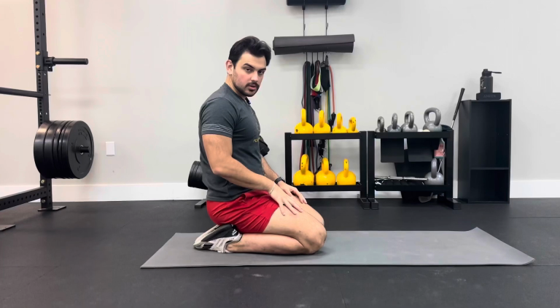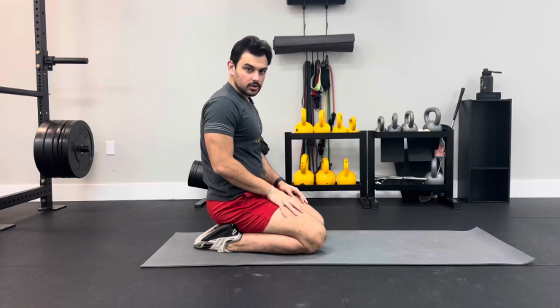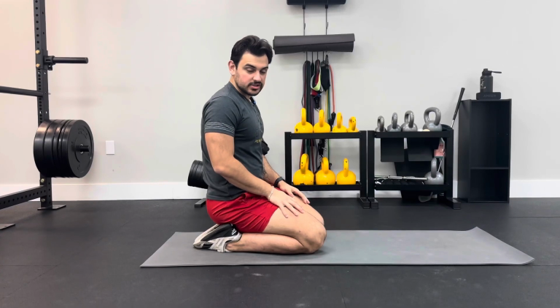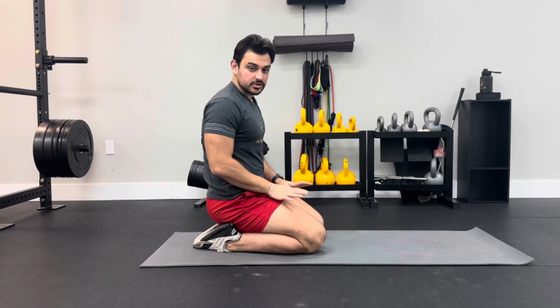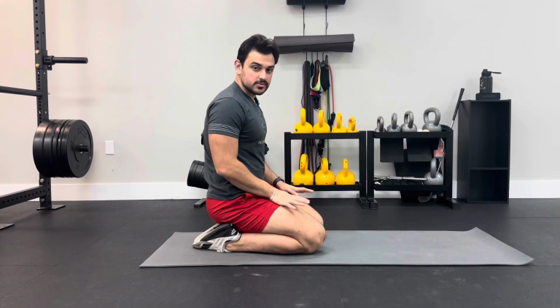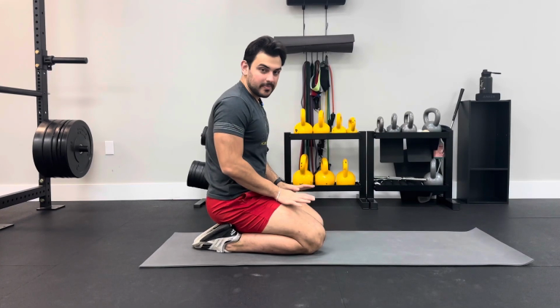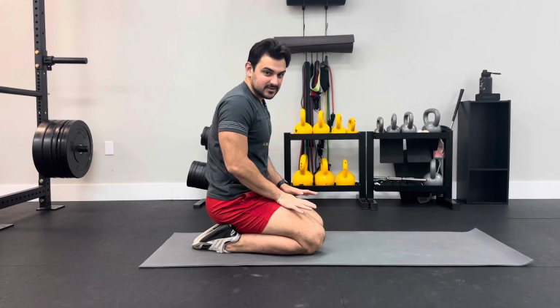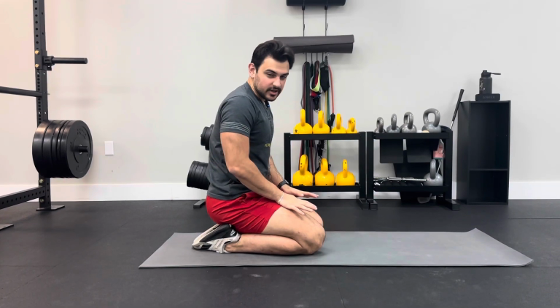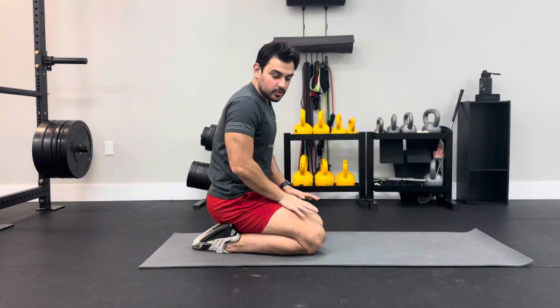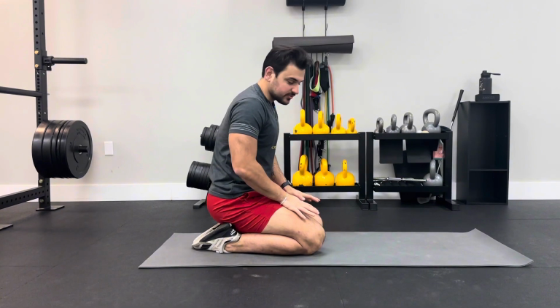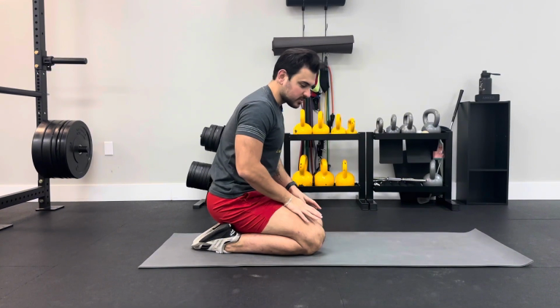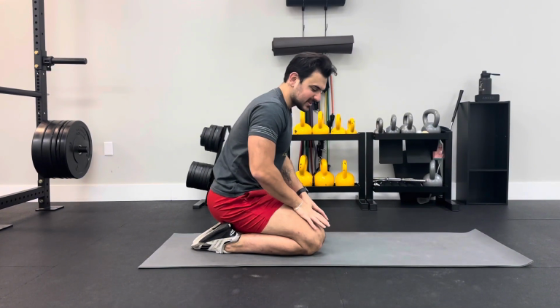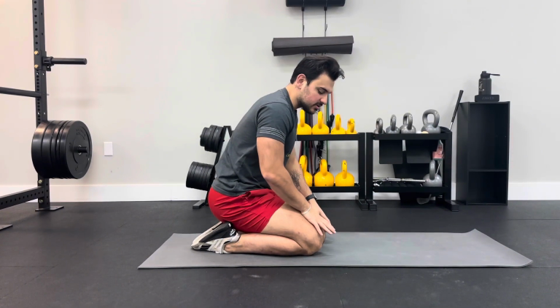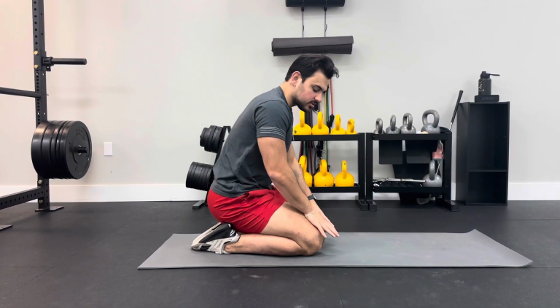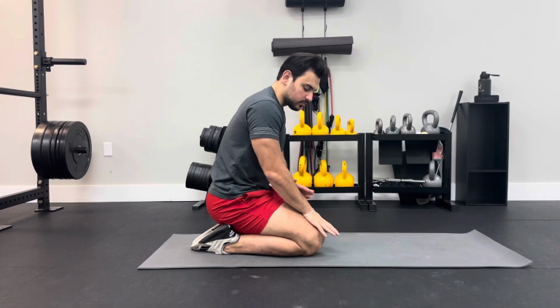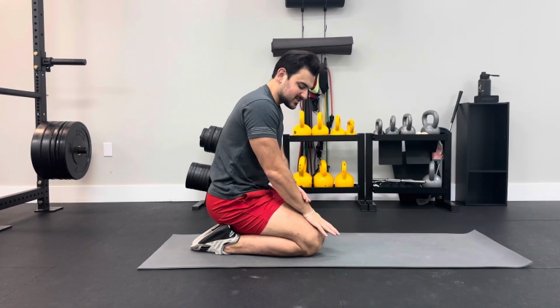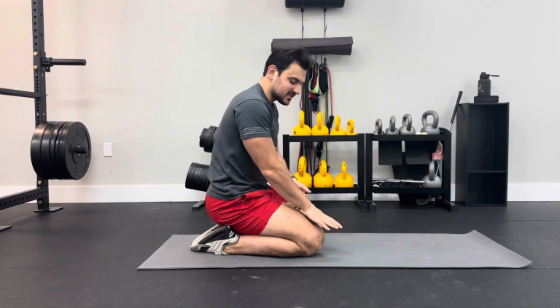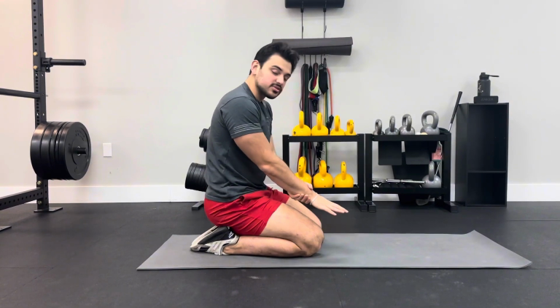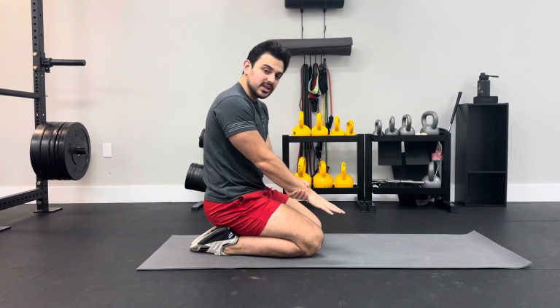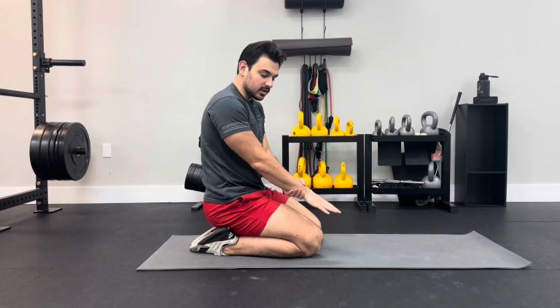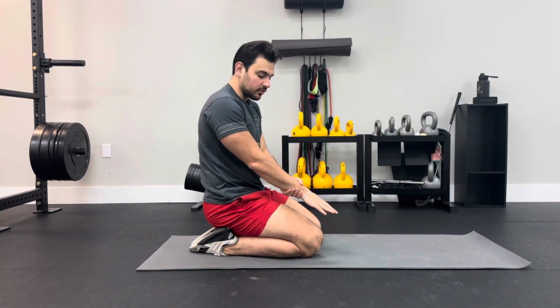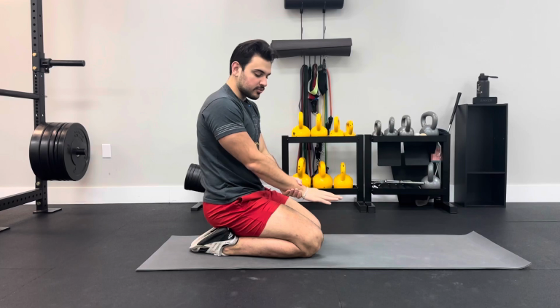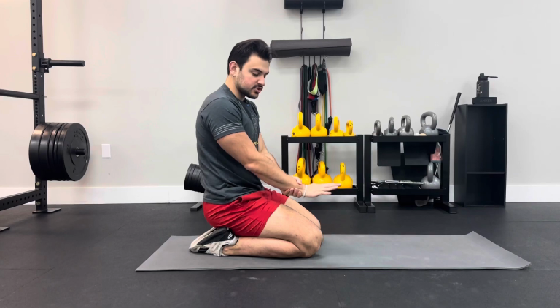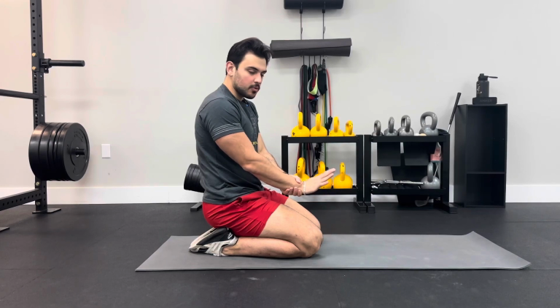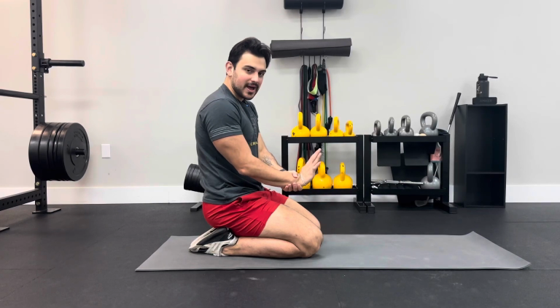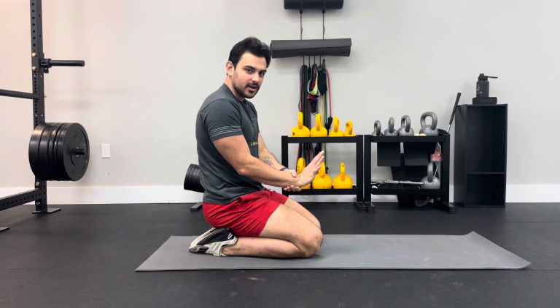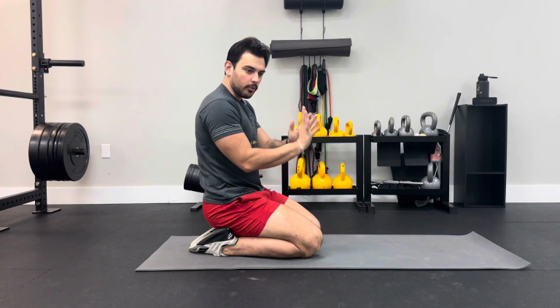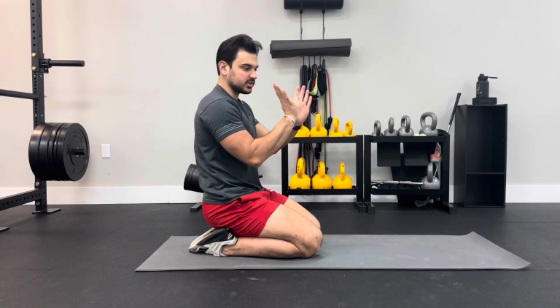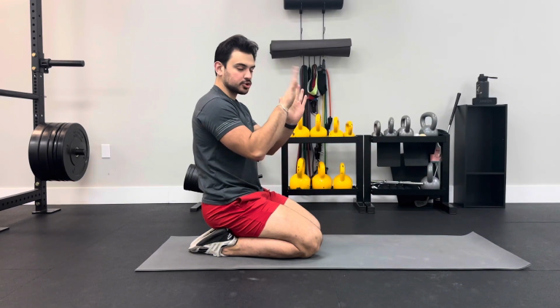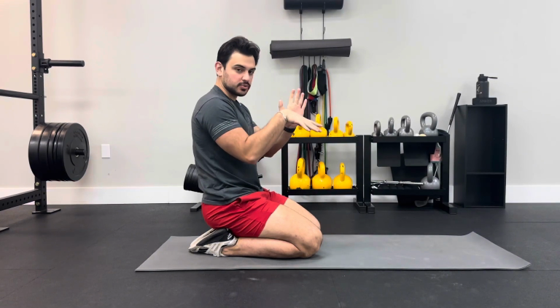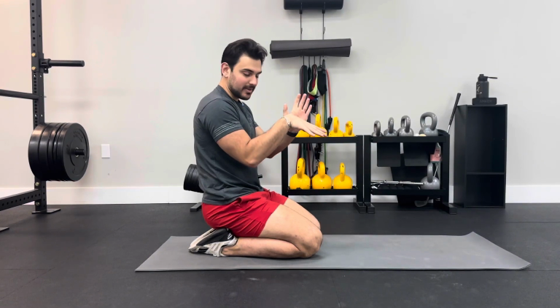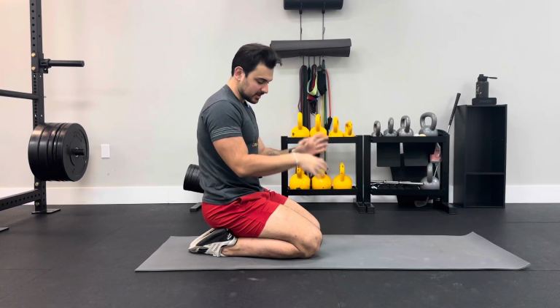These are going to be passive range holds for wrist extension. Wrist extension is the ability of your wrist to go back, almost like you're shooting a basketball.